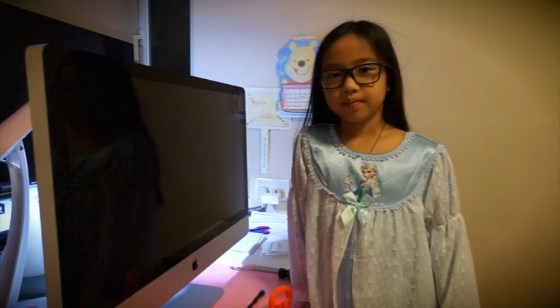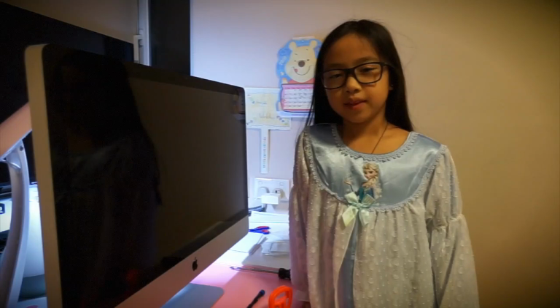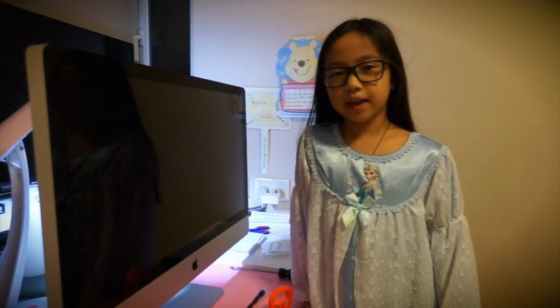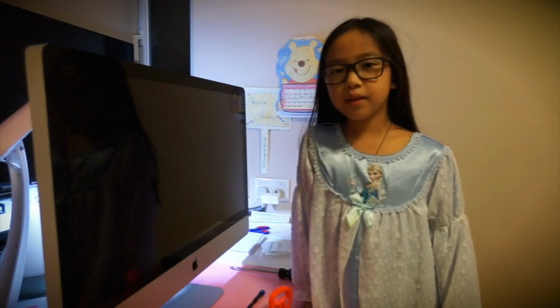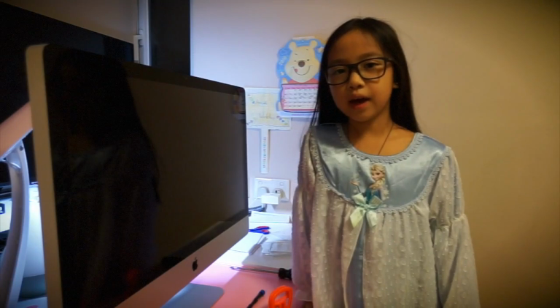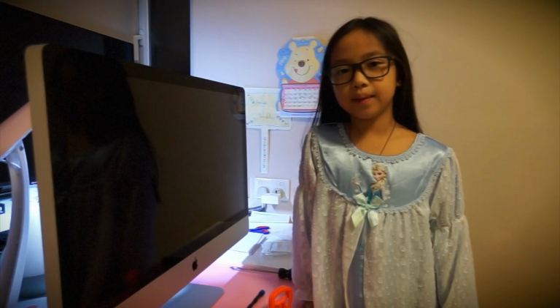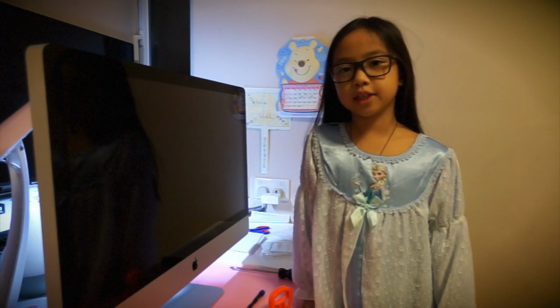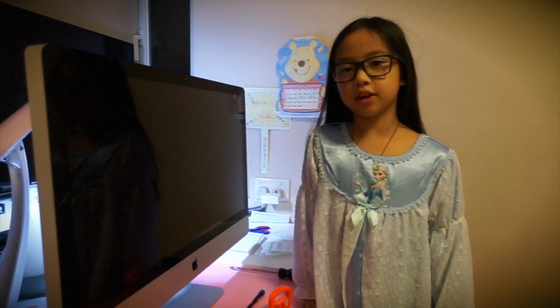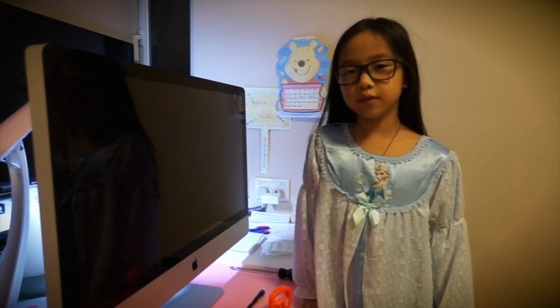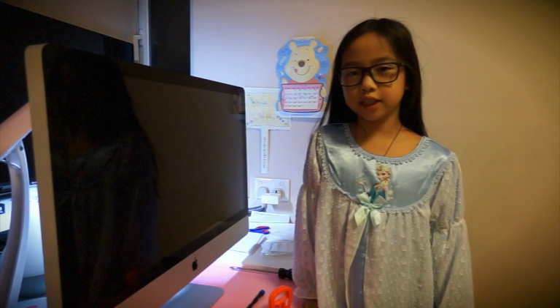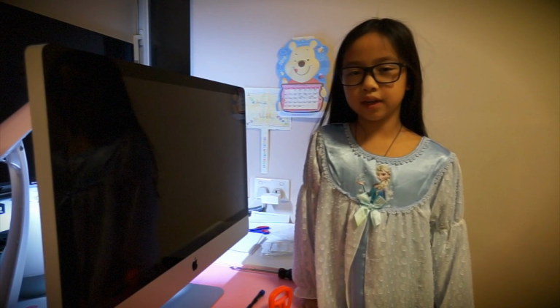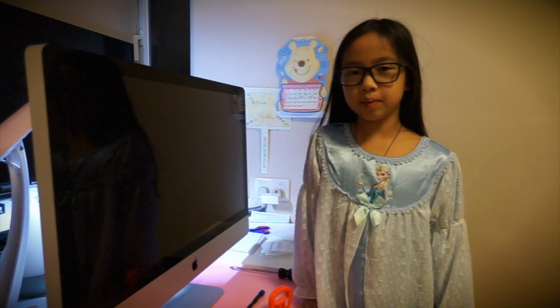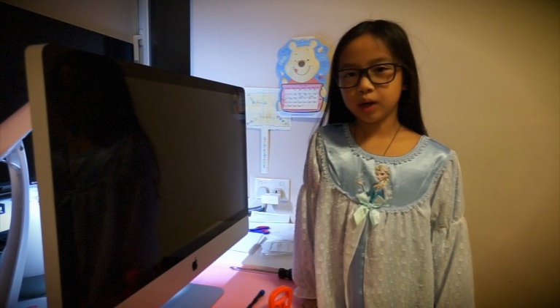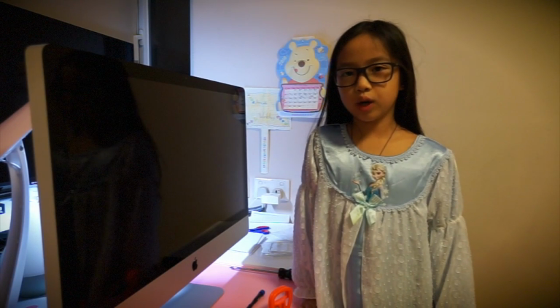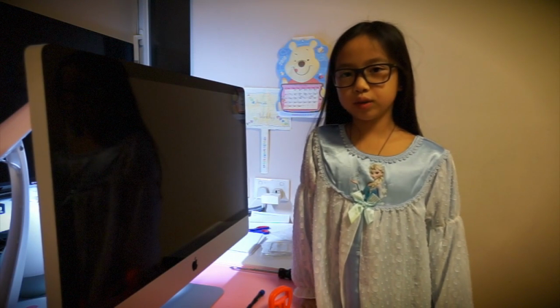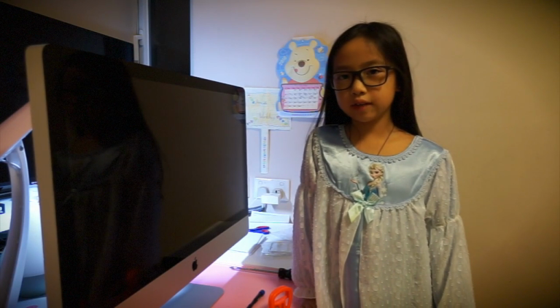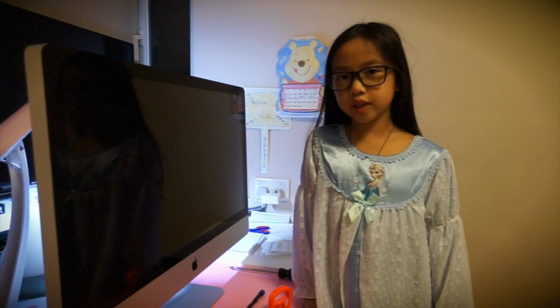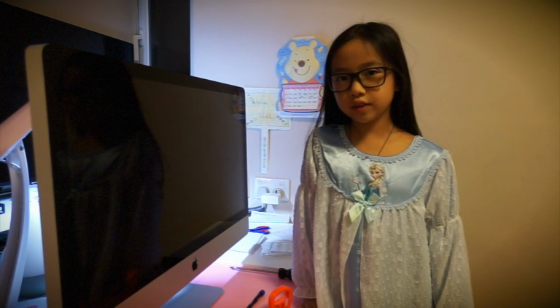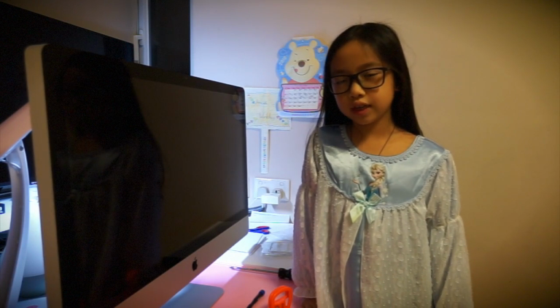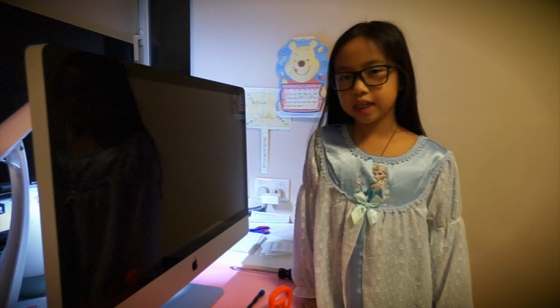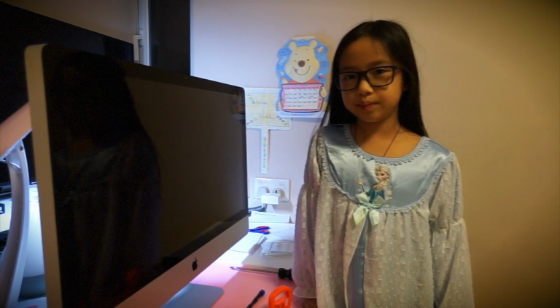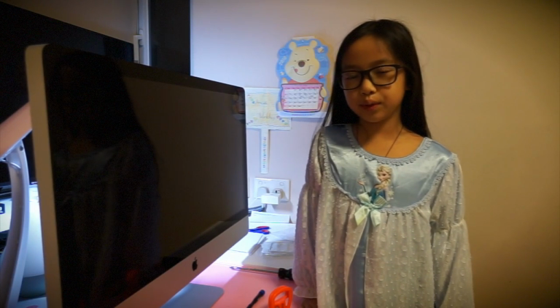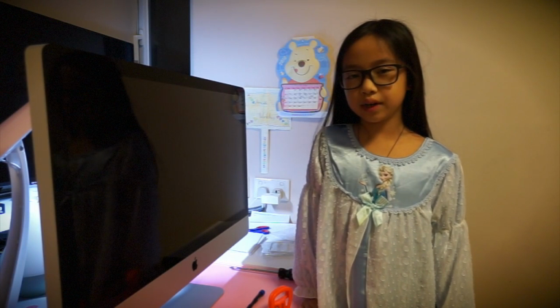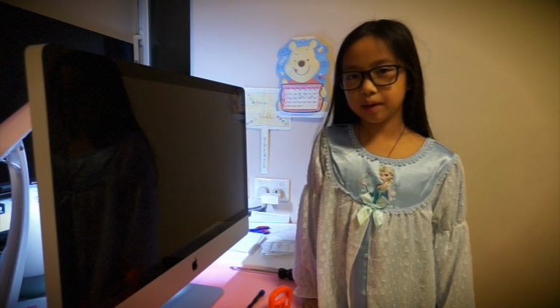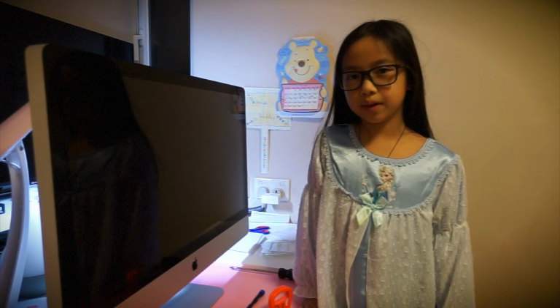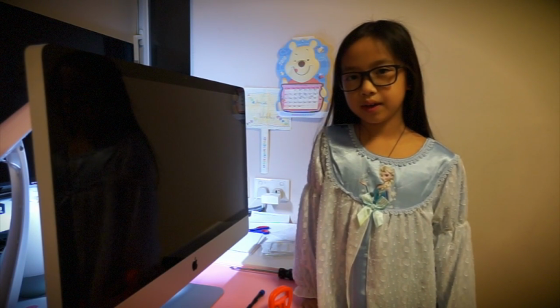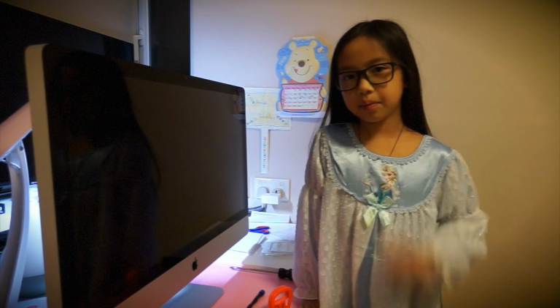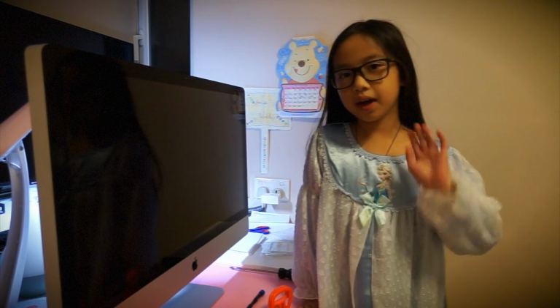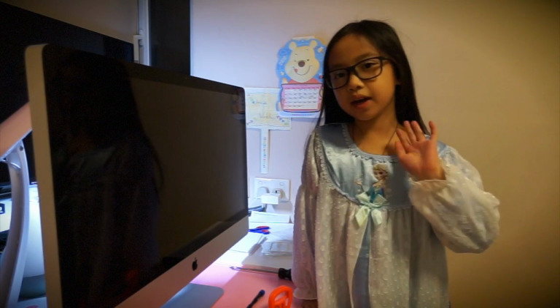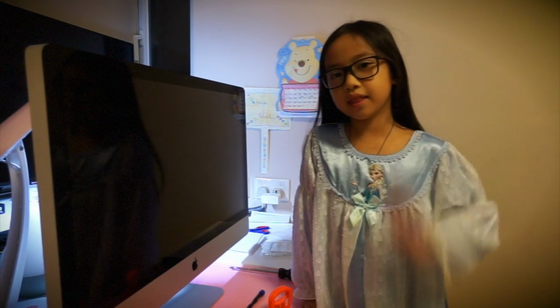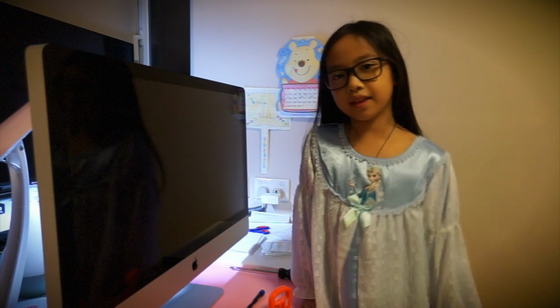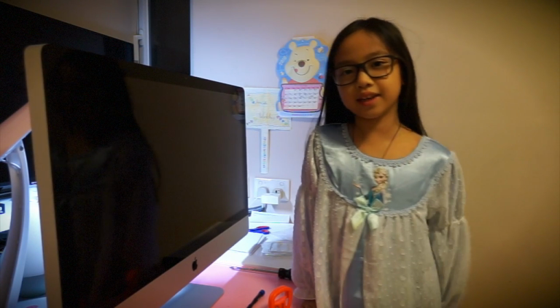Now the iMac is all fixed up. All you have to do is boot it up. Bye! Thanks!